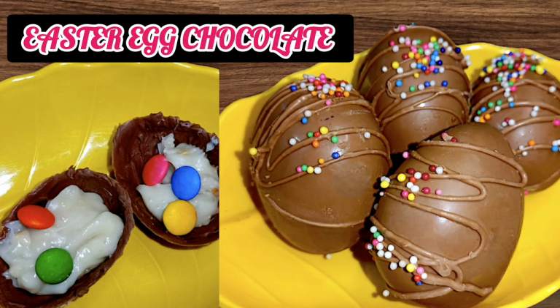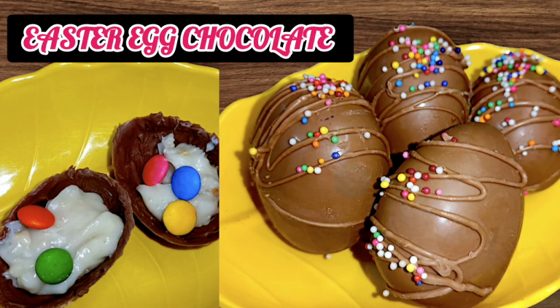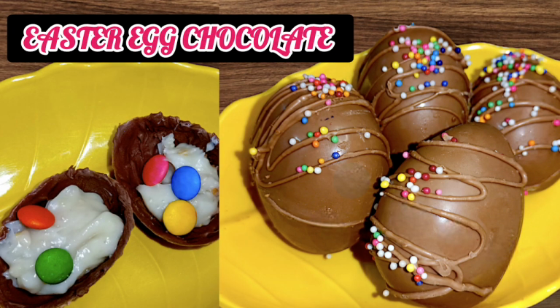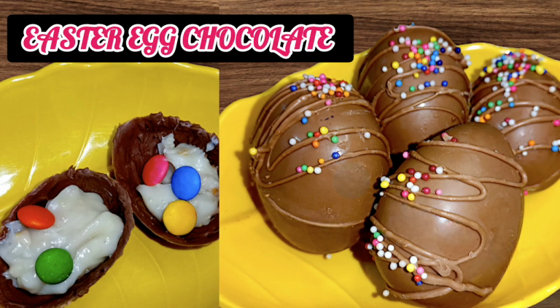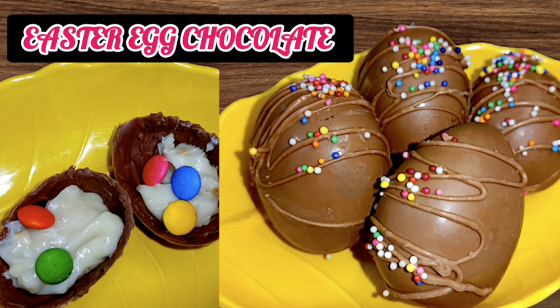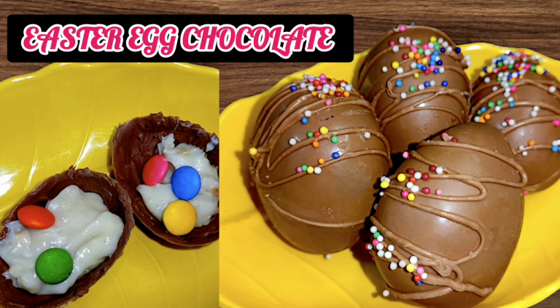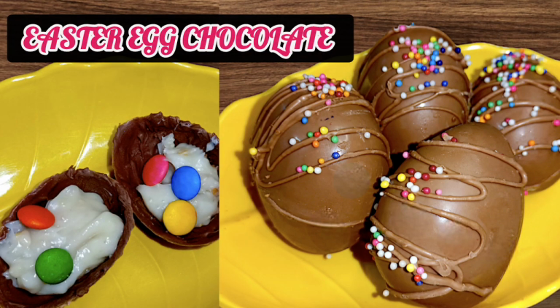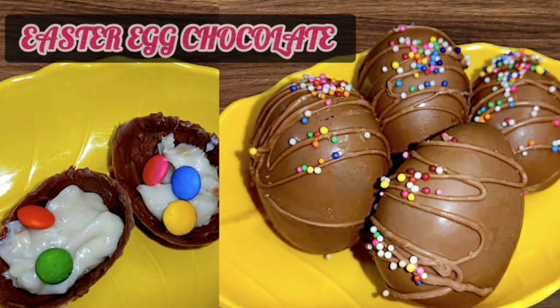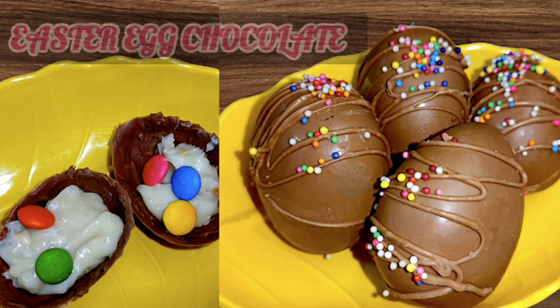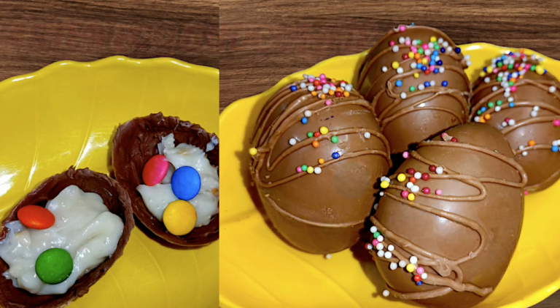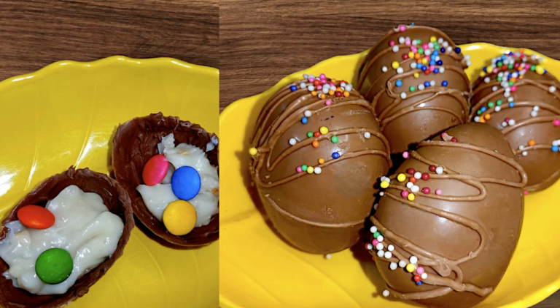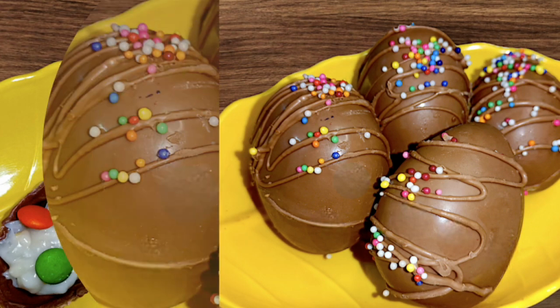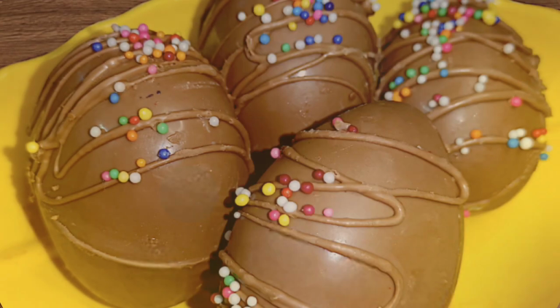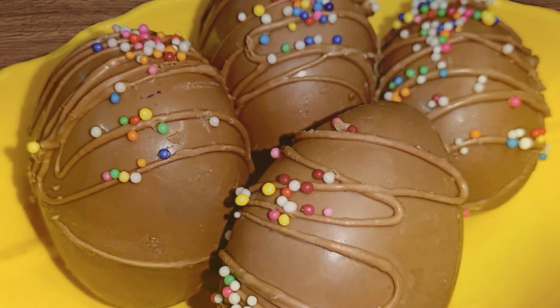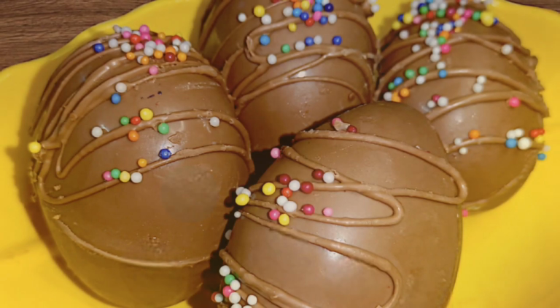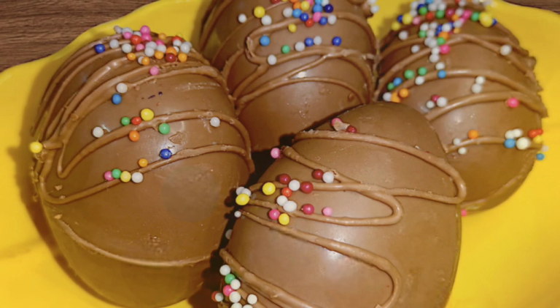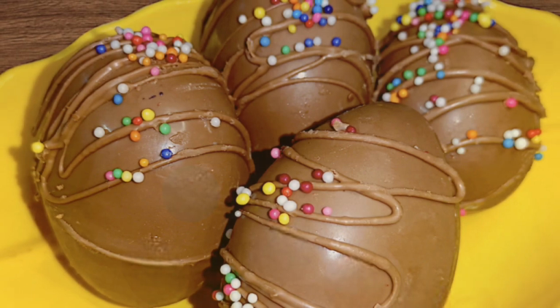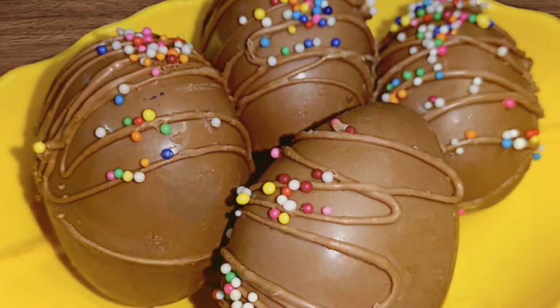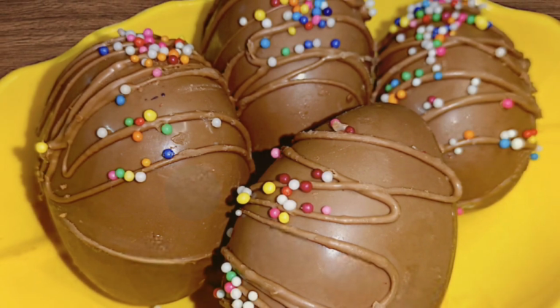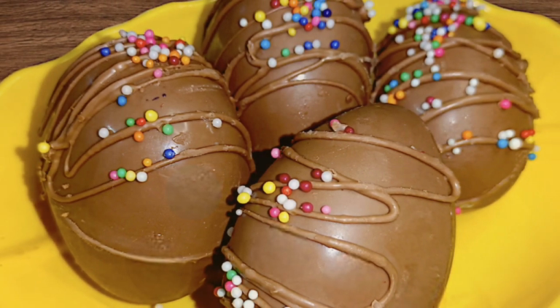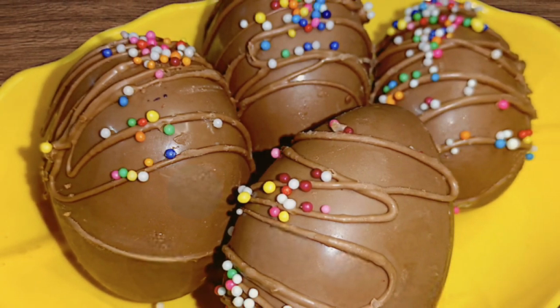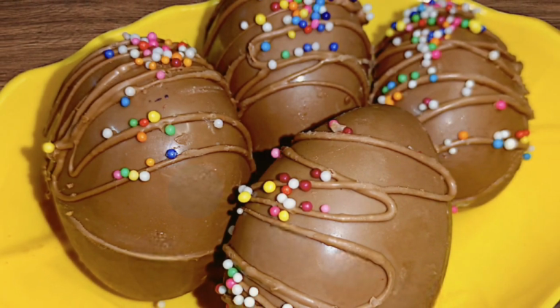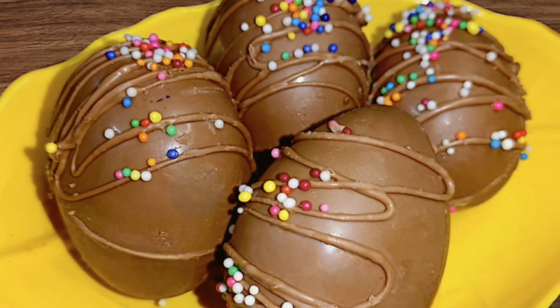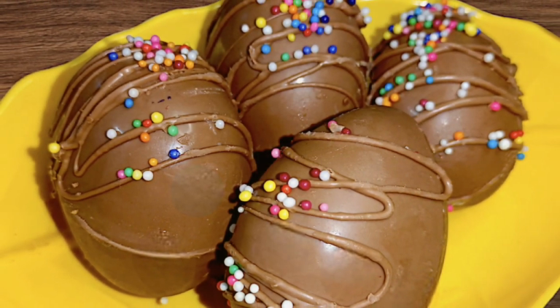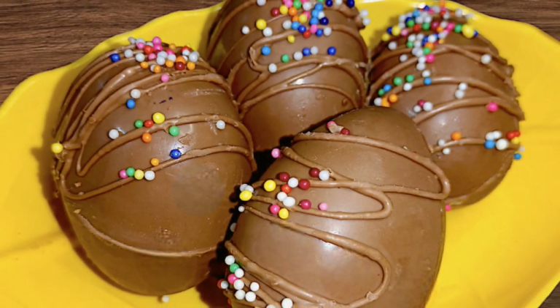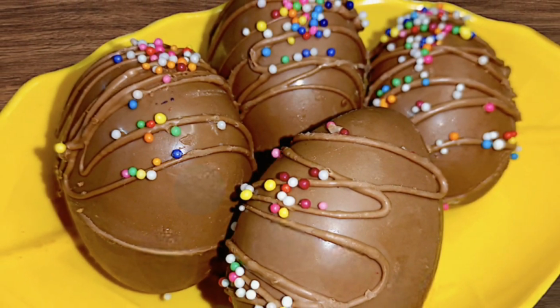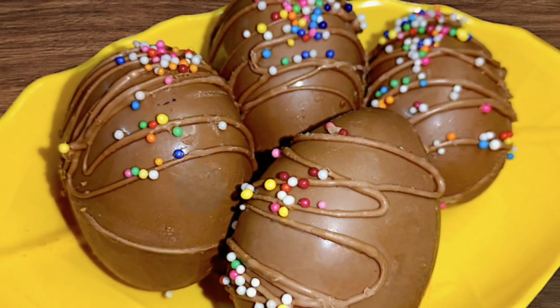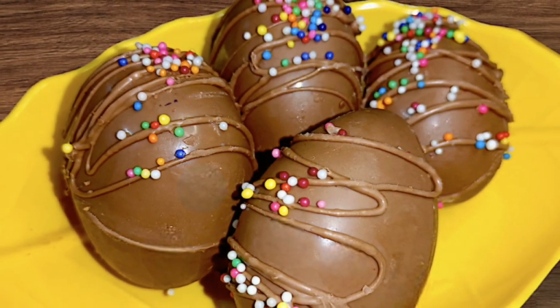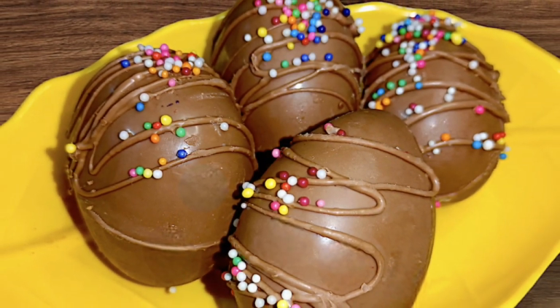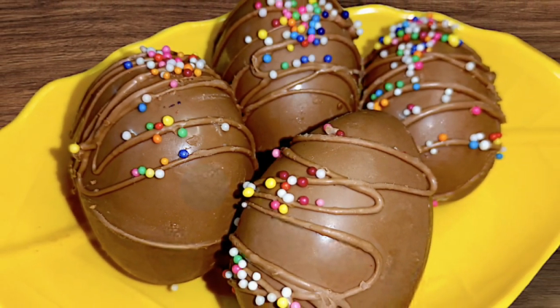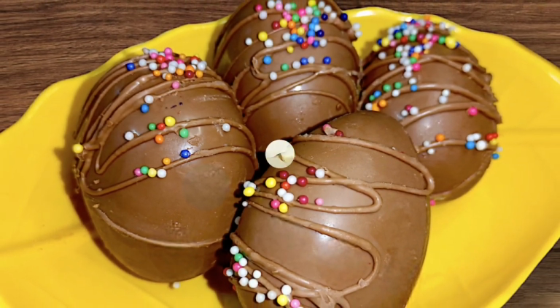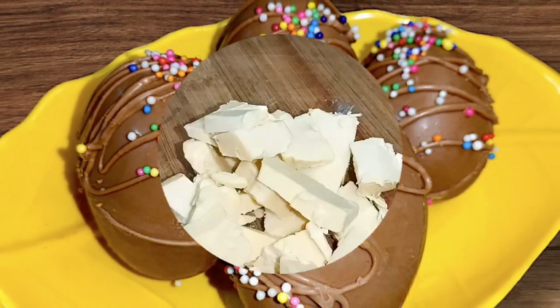Hello friends, welcome back to my channel Lenny's Tasty Val. Let's do Easter egg chocolate this season.